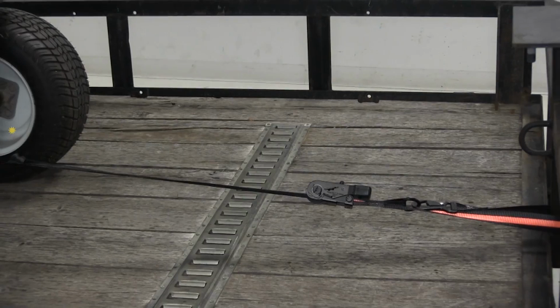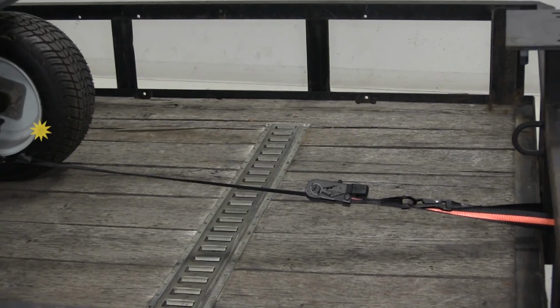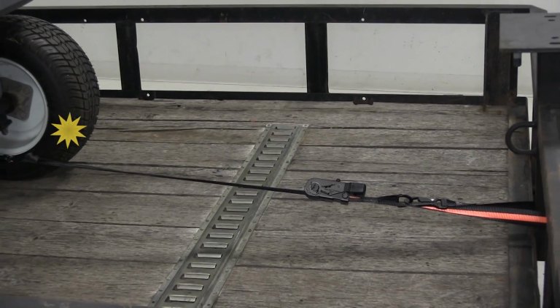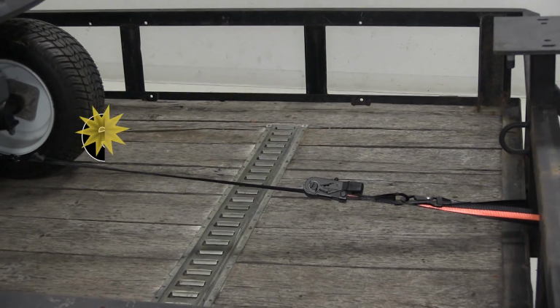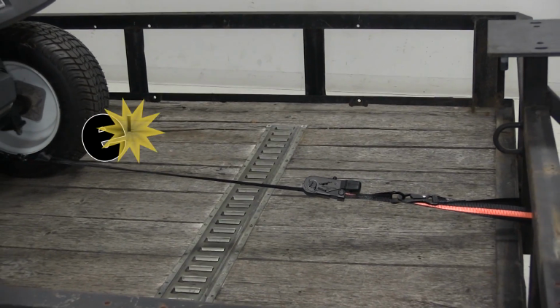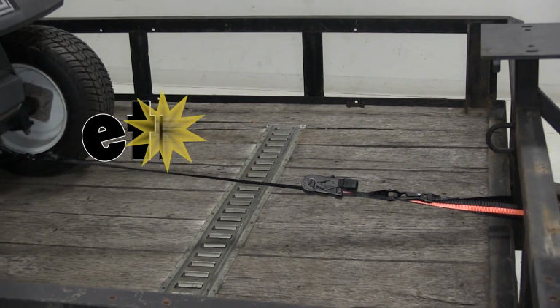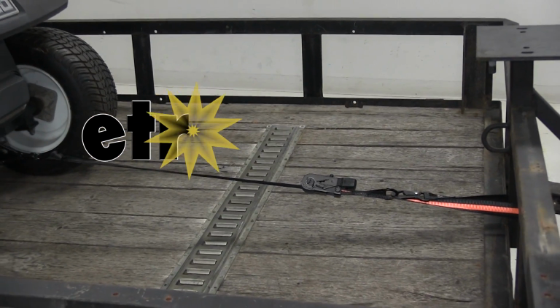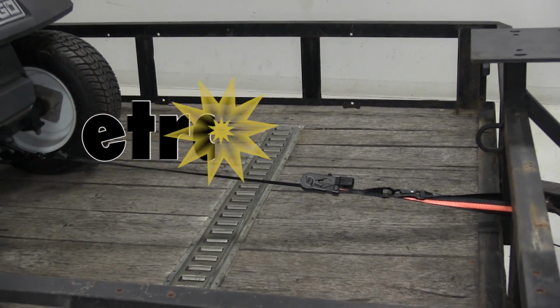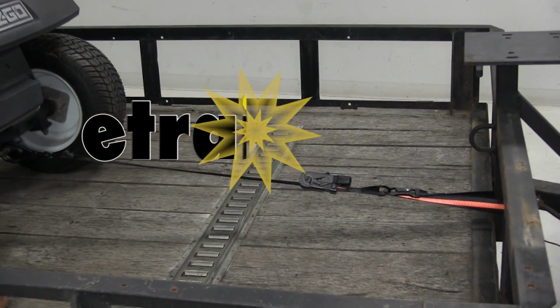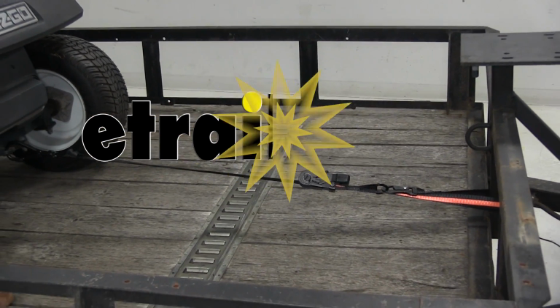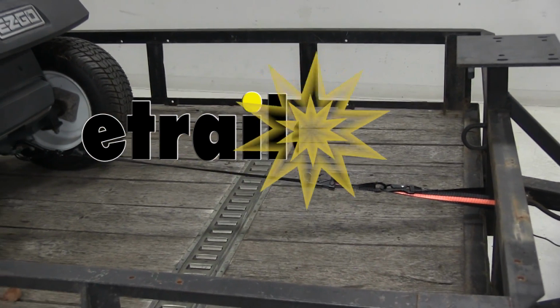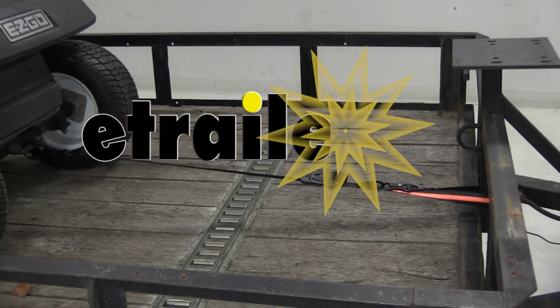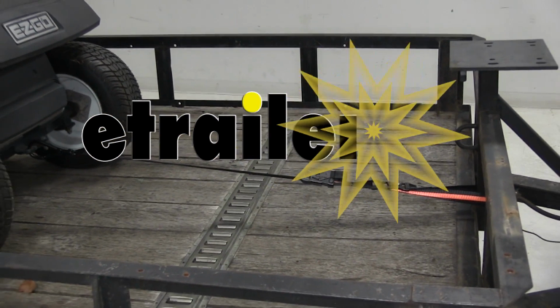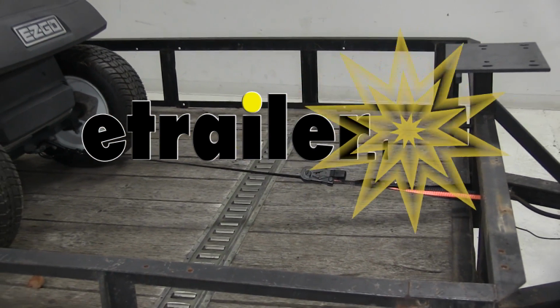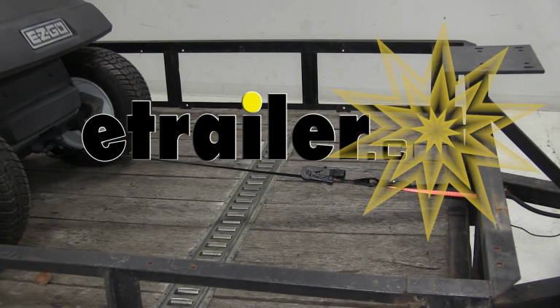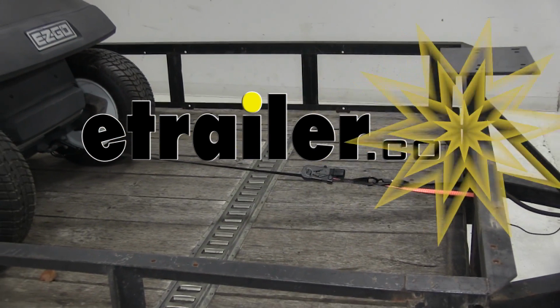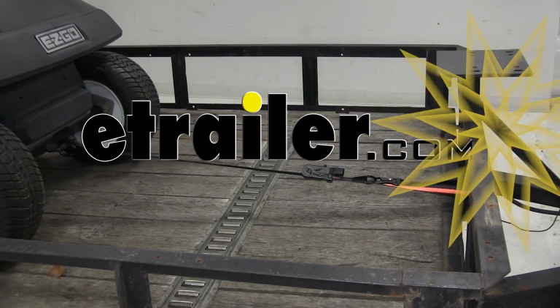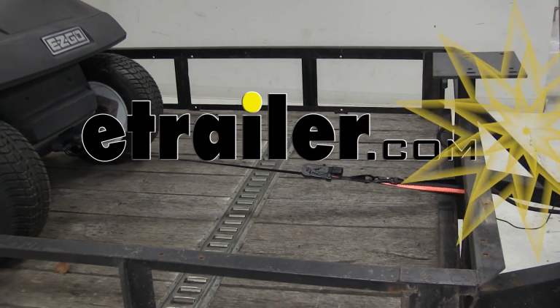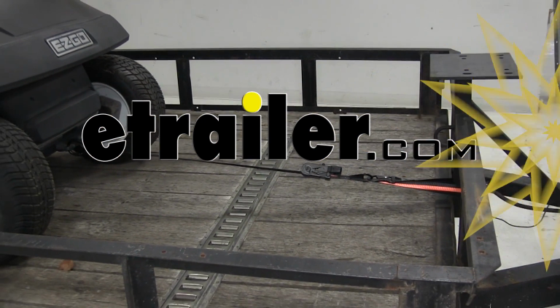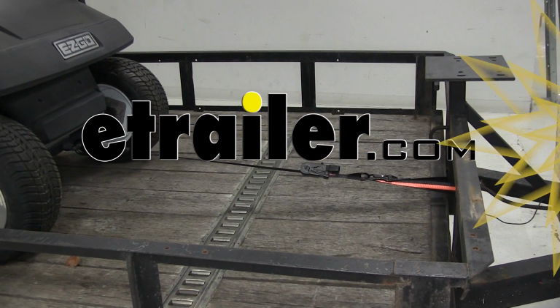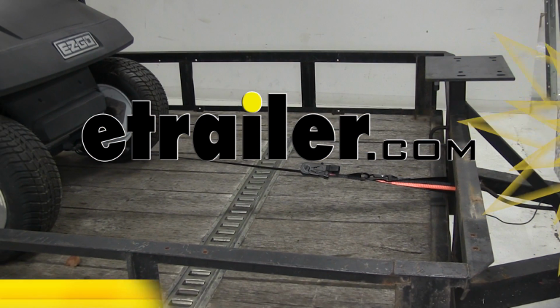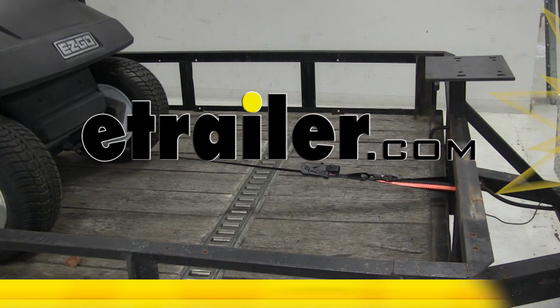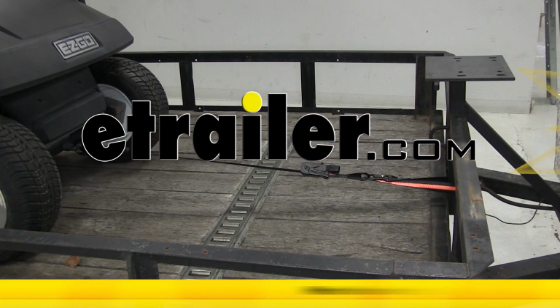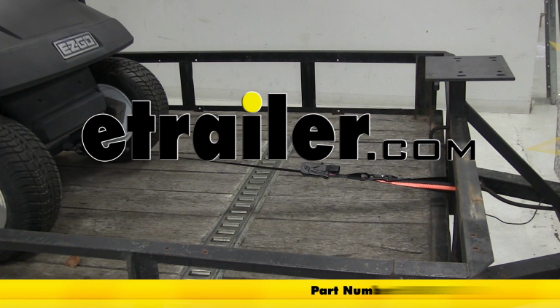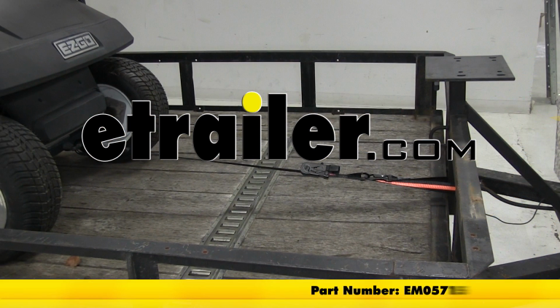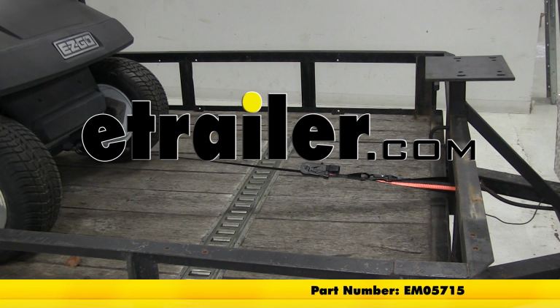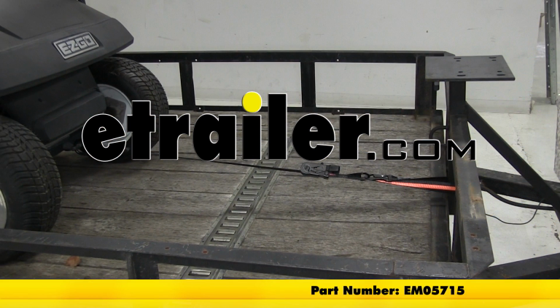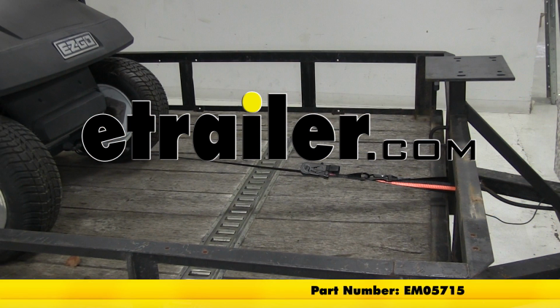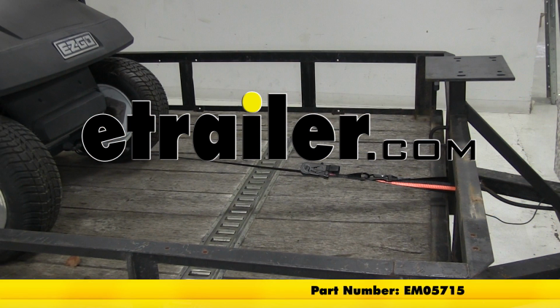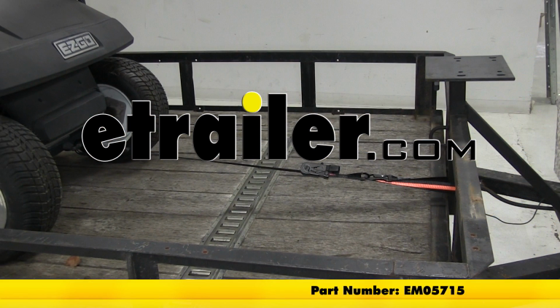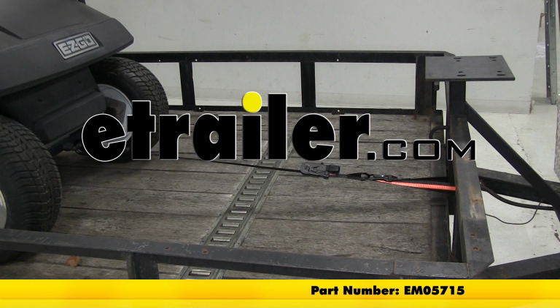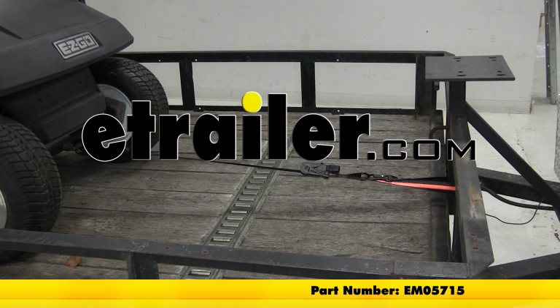Today we'll be taking a look at the Ericsson Big Hook Ratchet Tie Down Straps, part number EM05715.